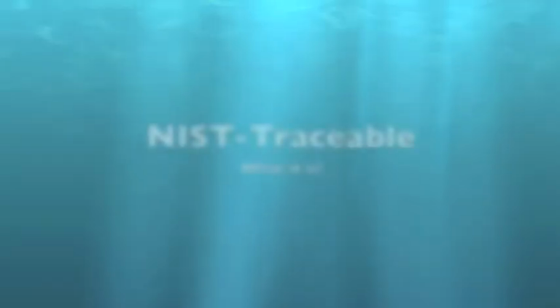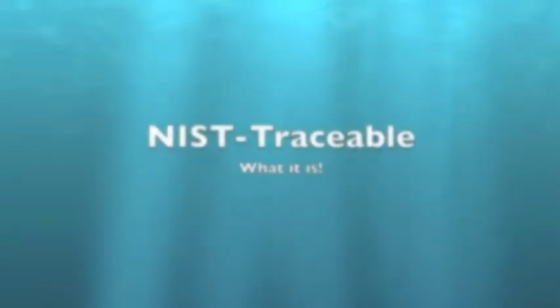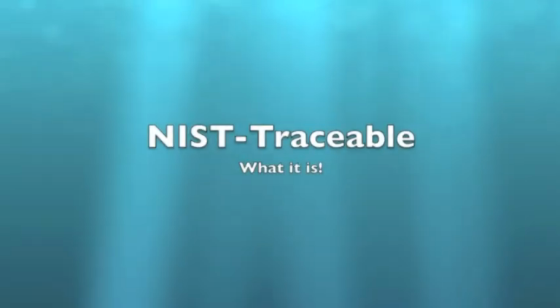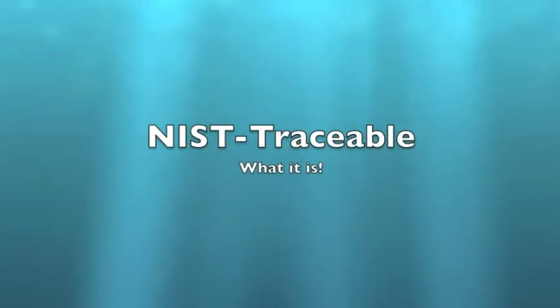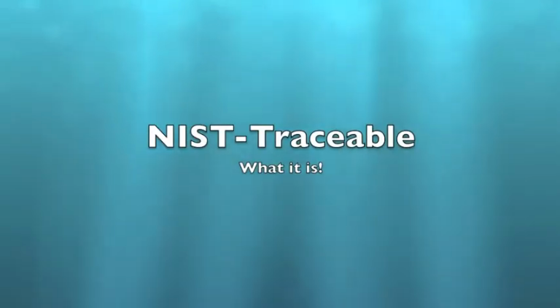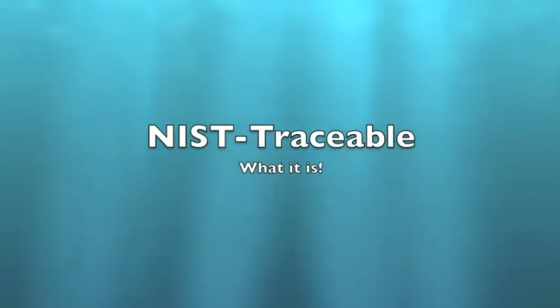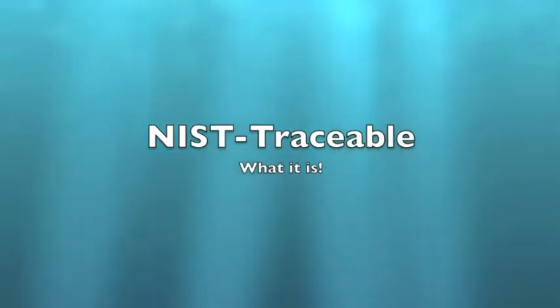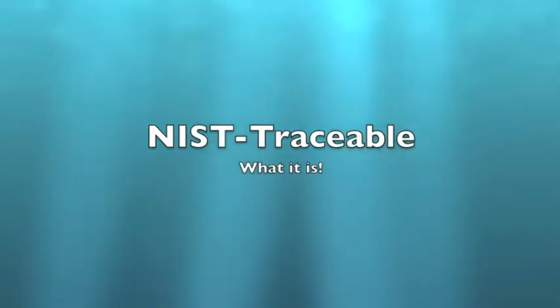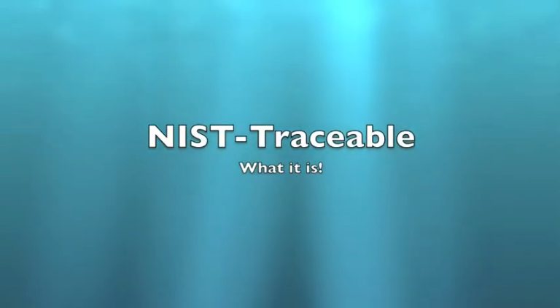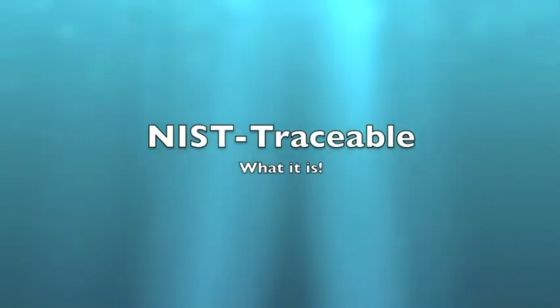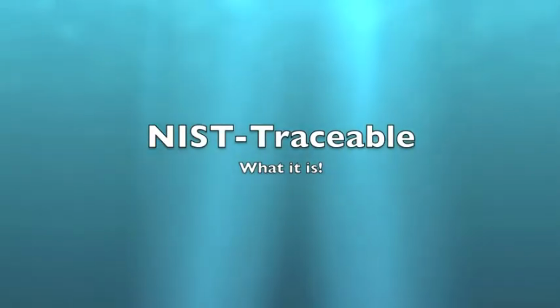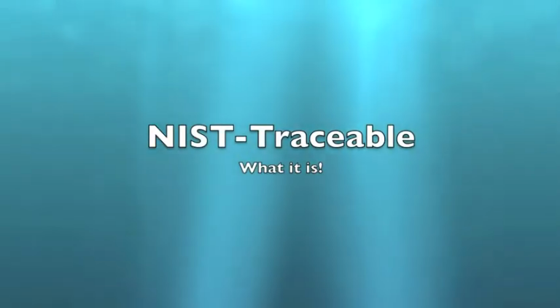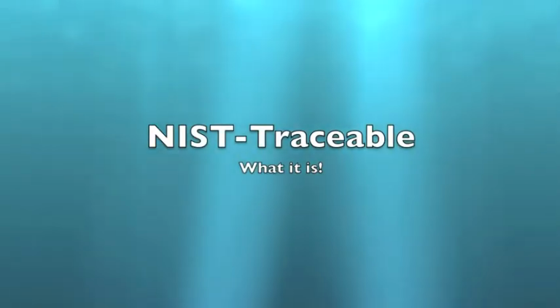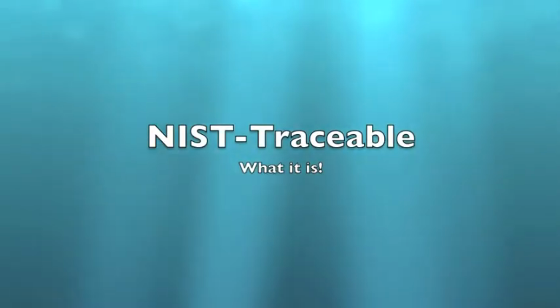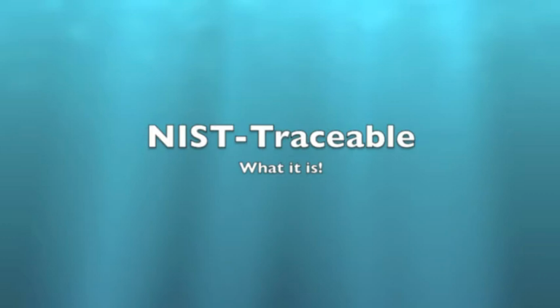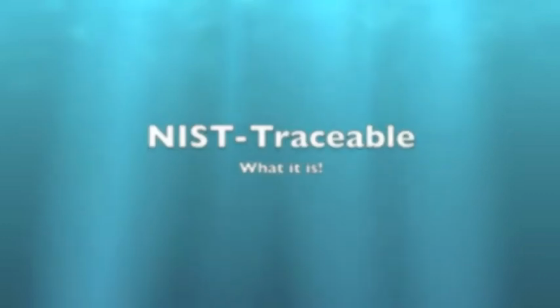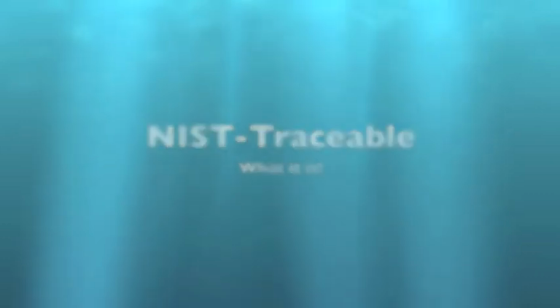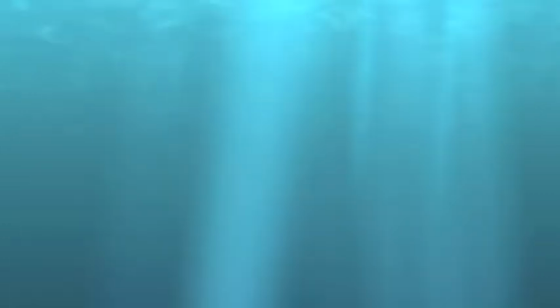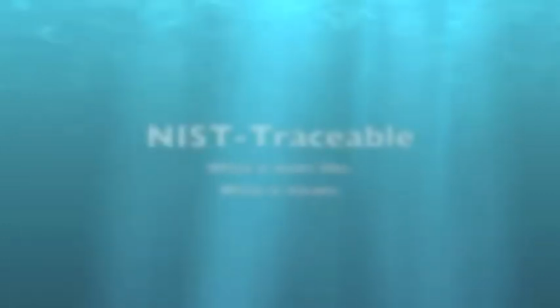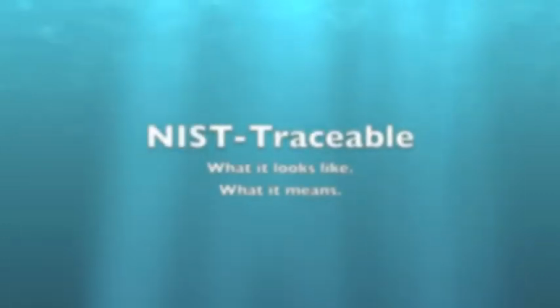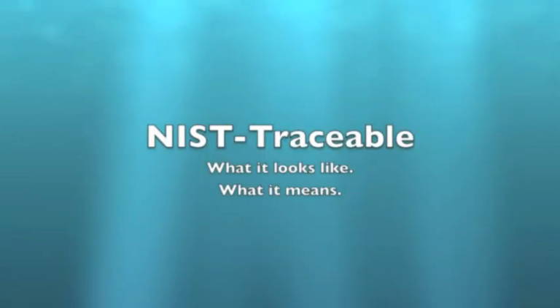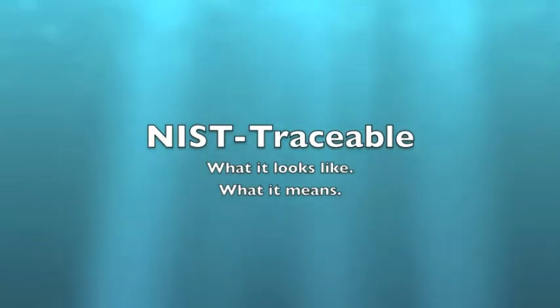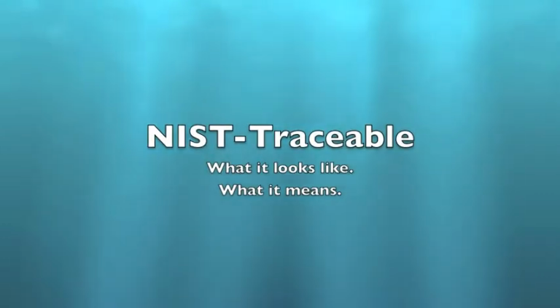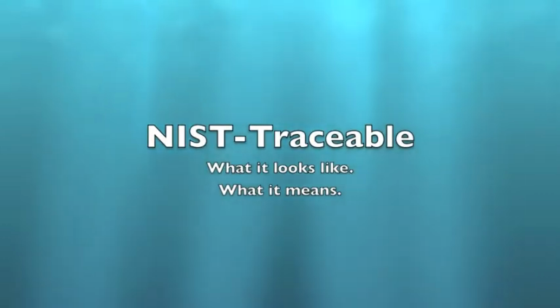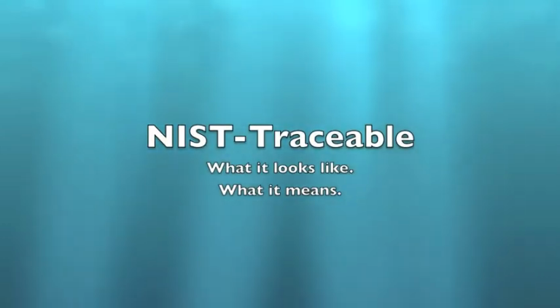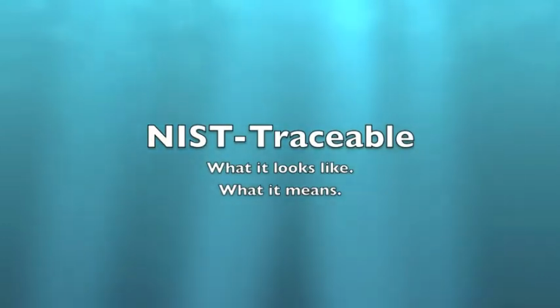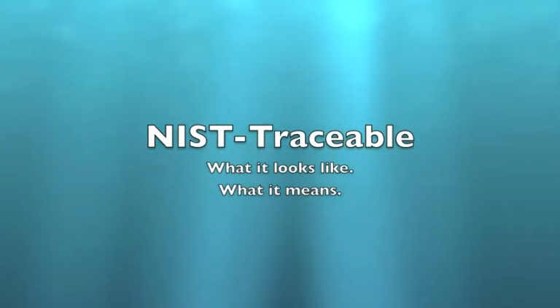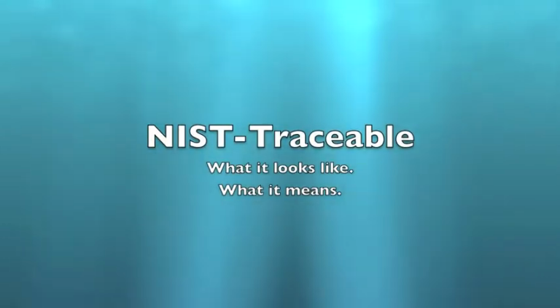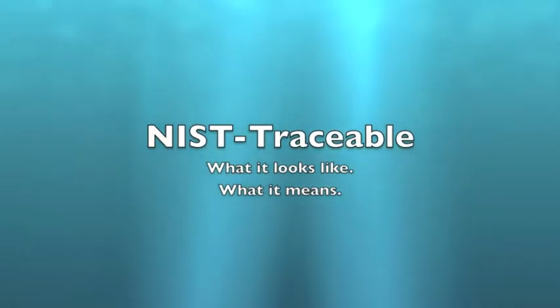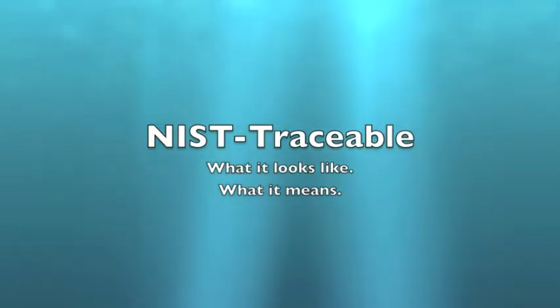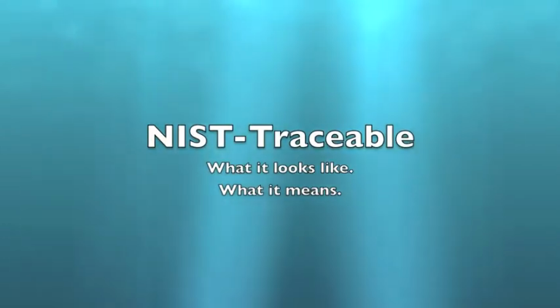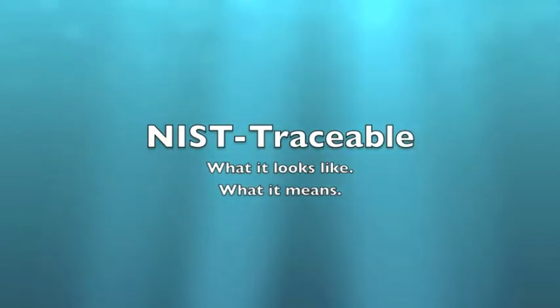NIST Traceable Calibration: what it is. Now let's explore what it looks like and what it means.